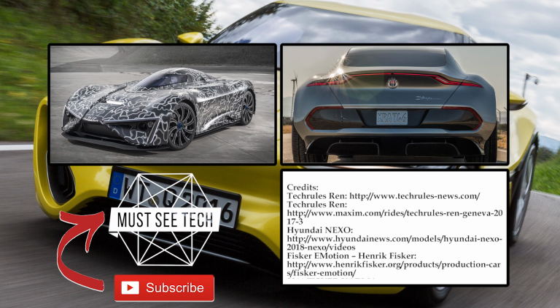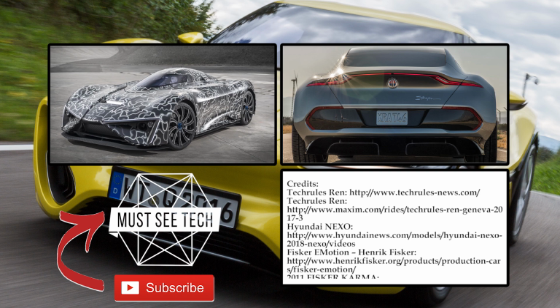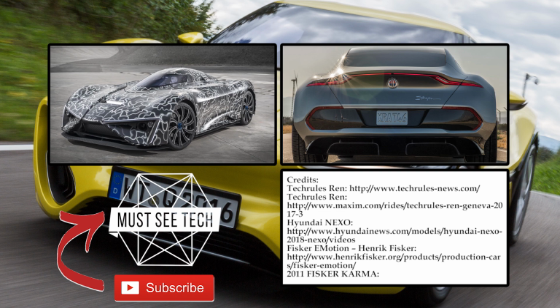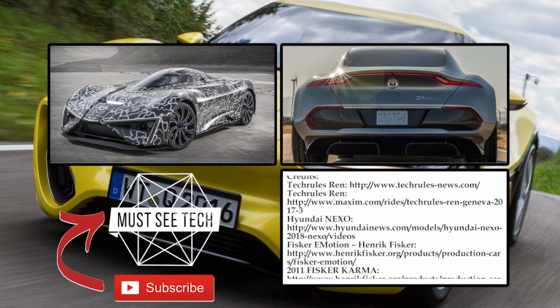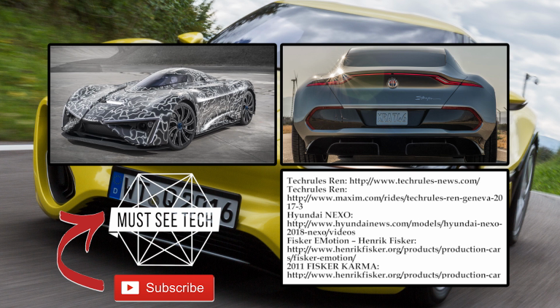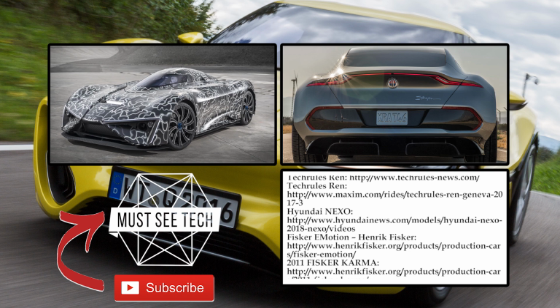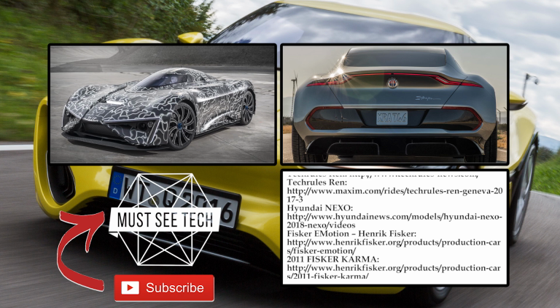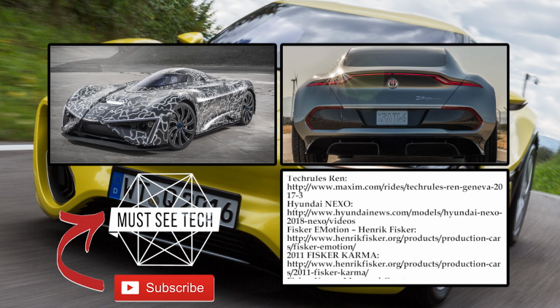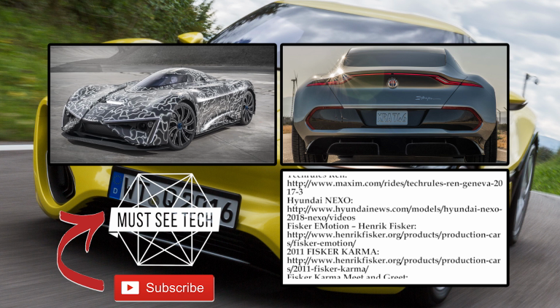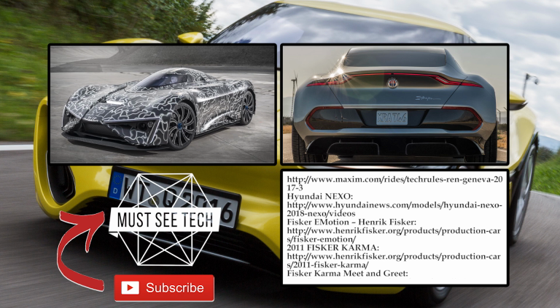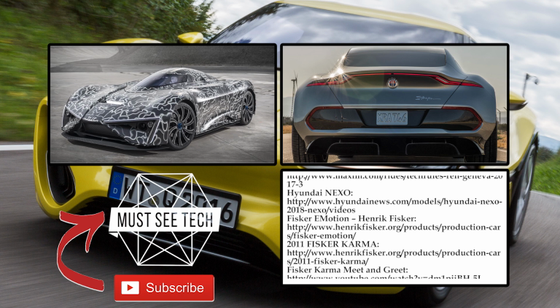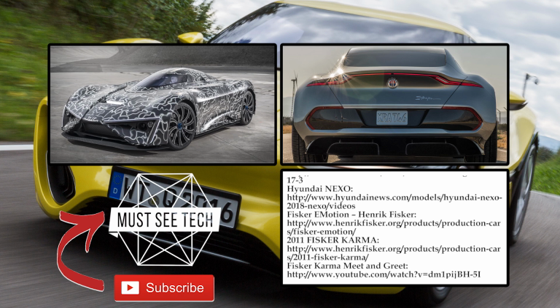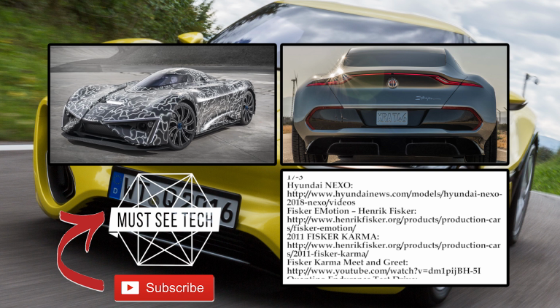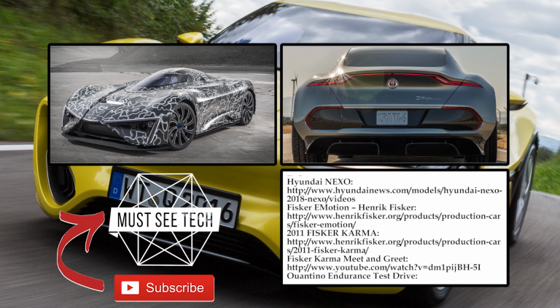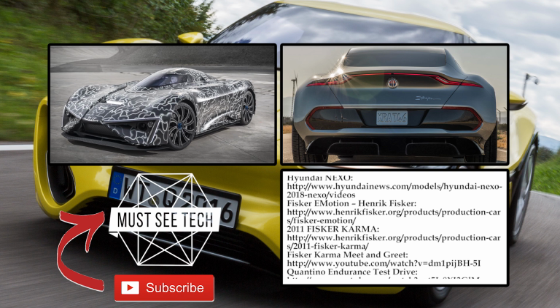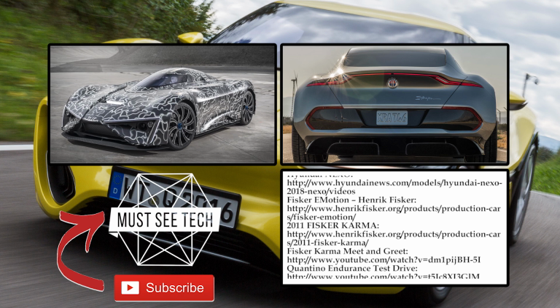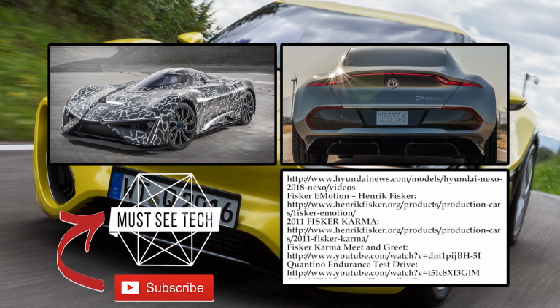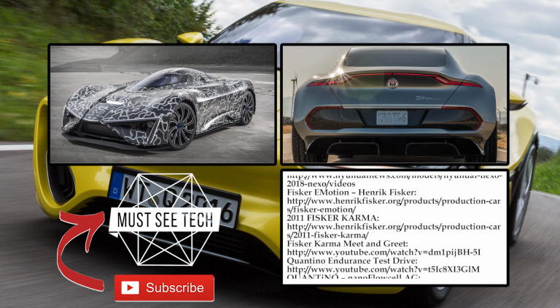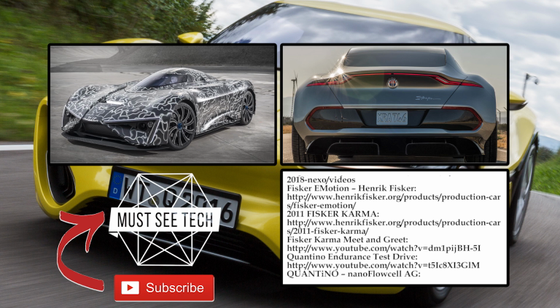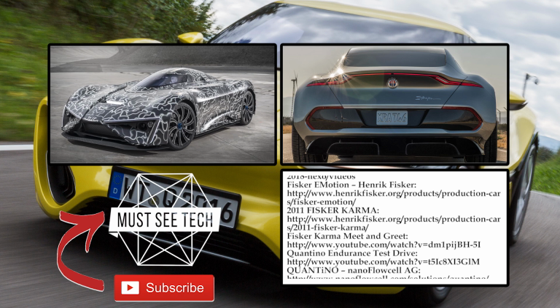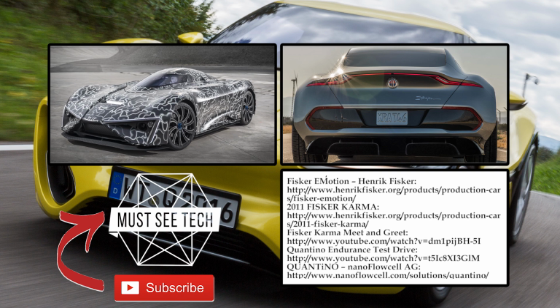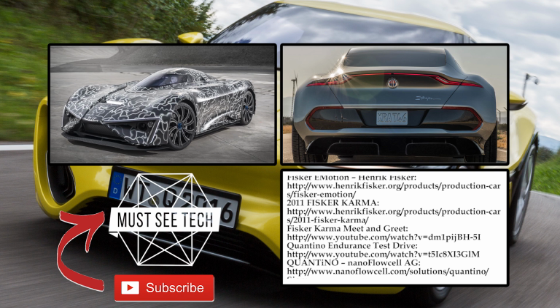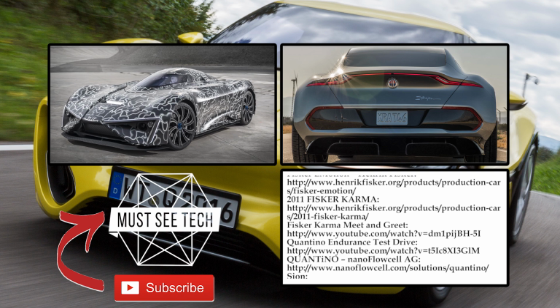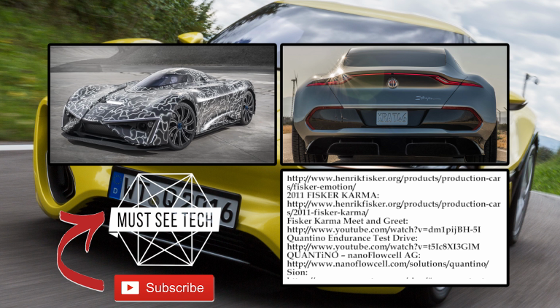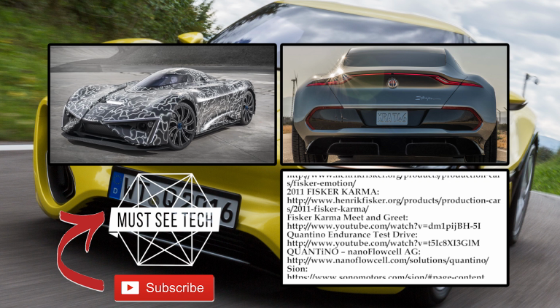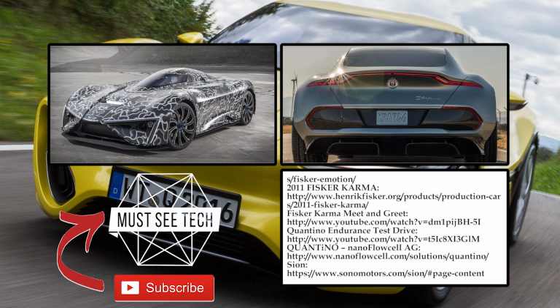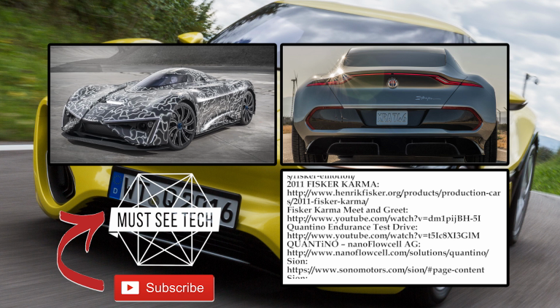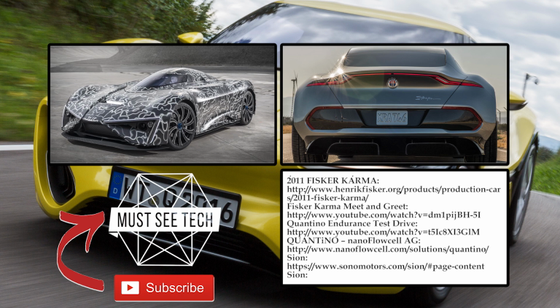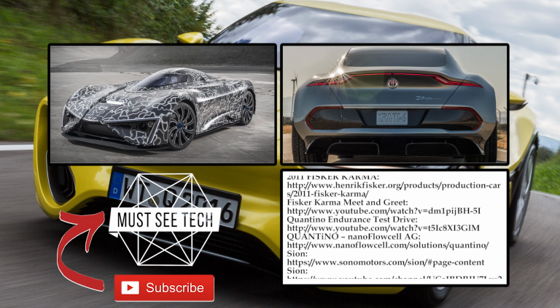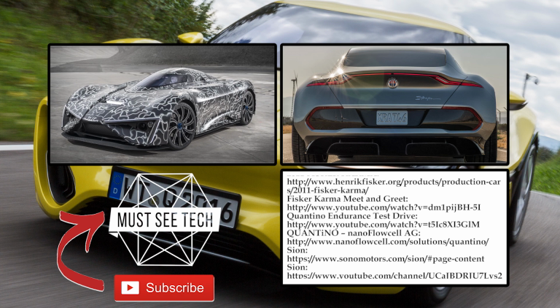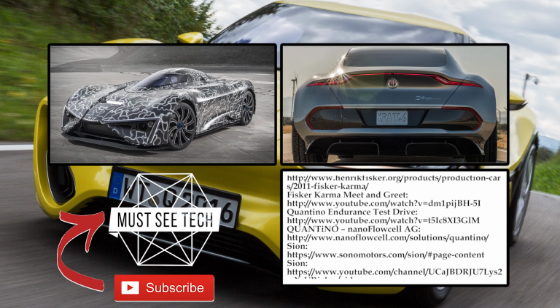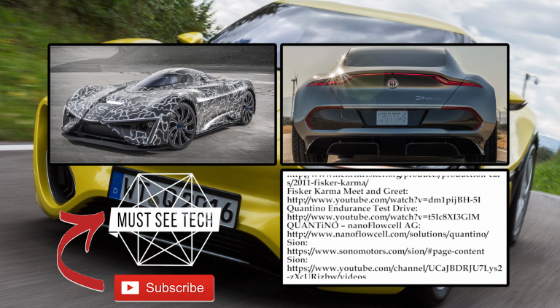Share your thoughts in the comments, leave any doubts behind about subscribing to our channel, put a like and share with your friends. We will see you soon!